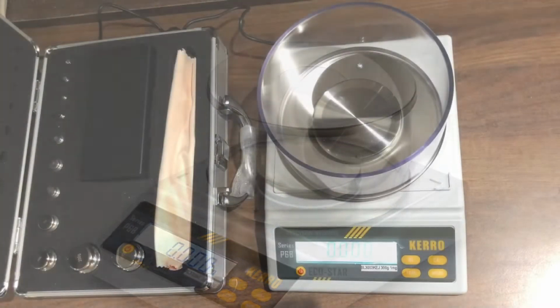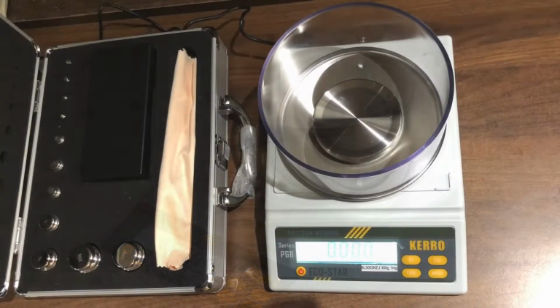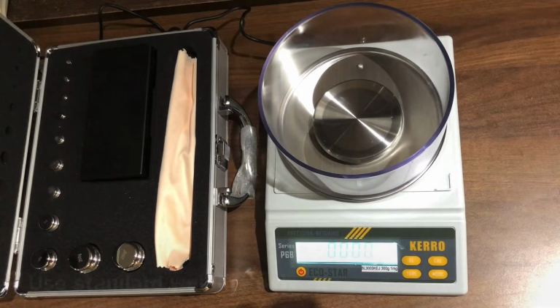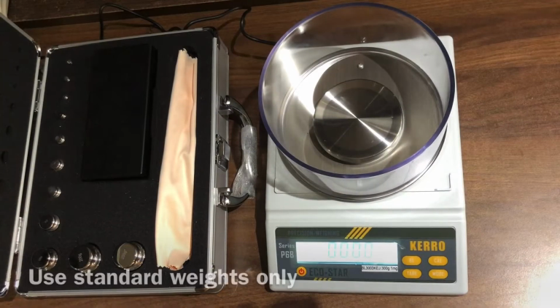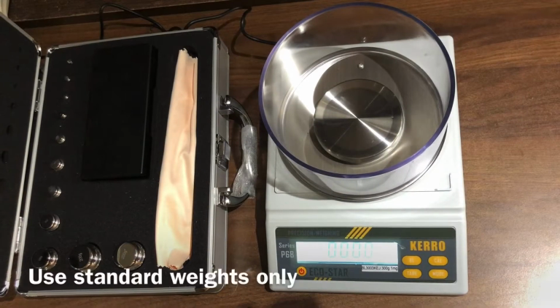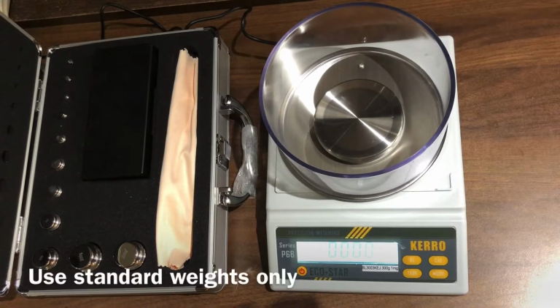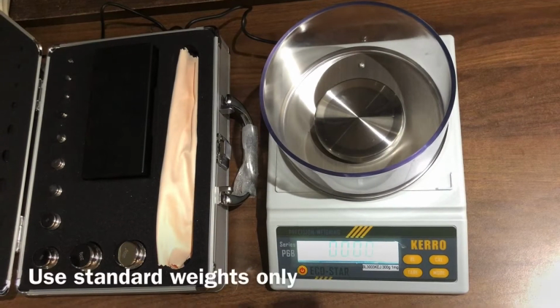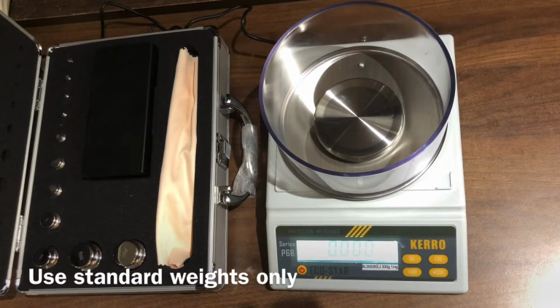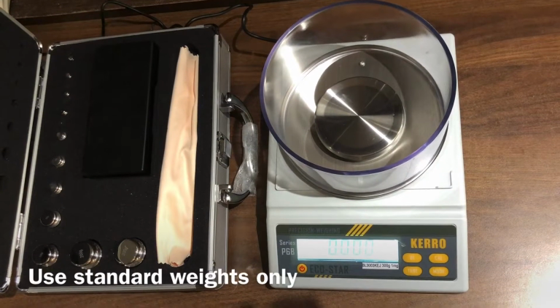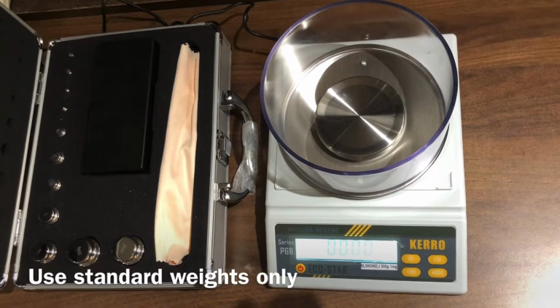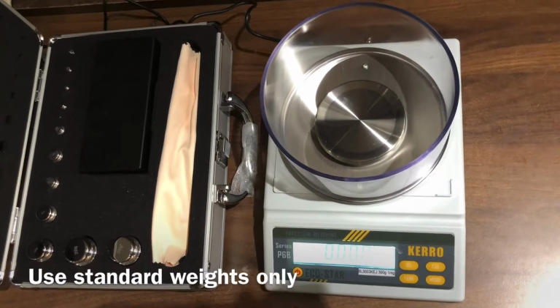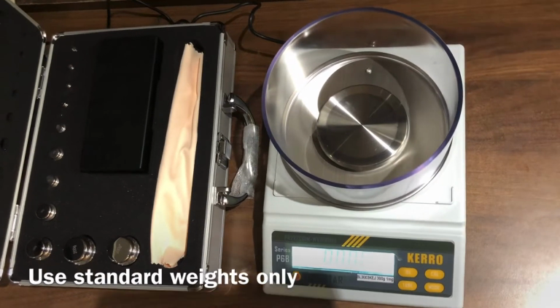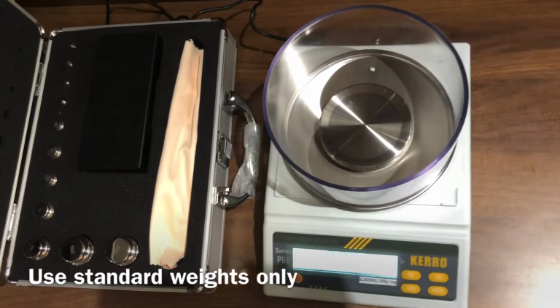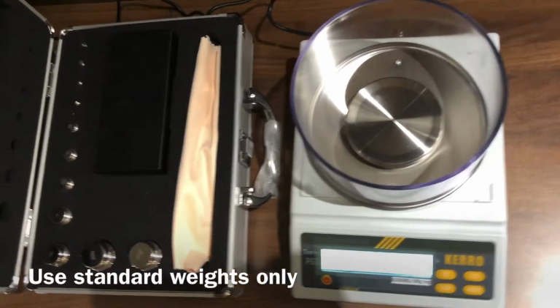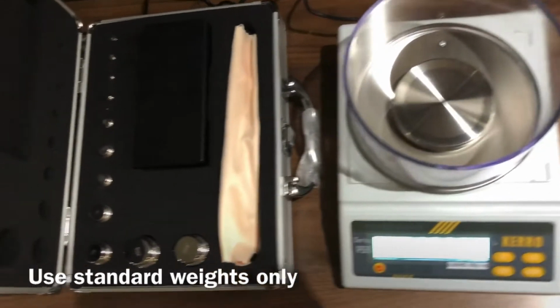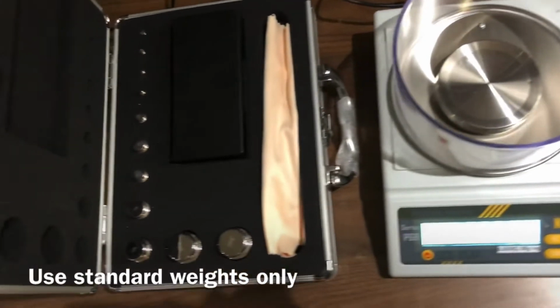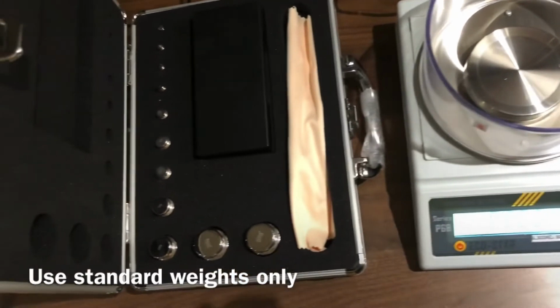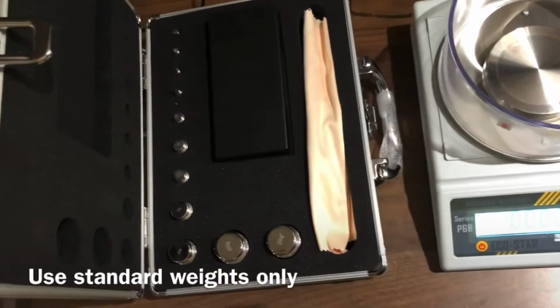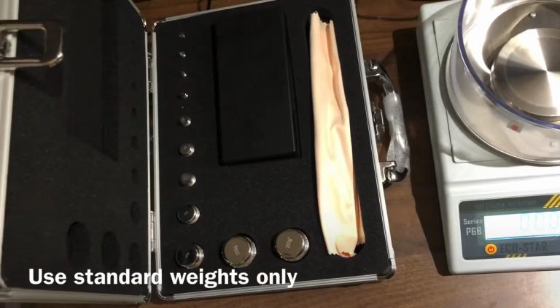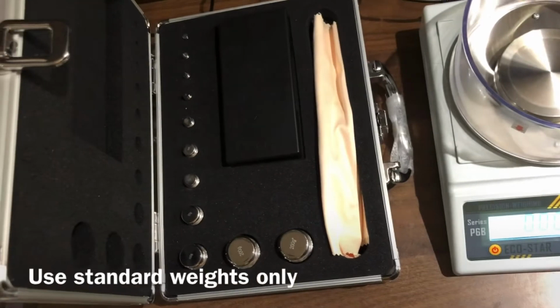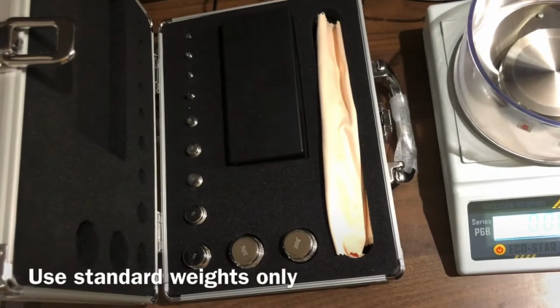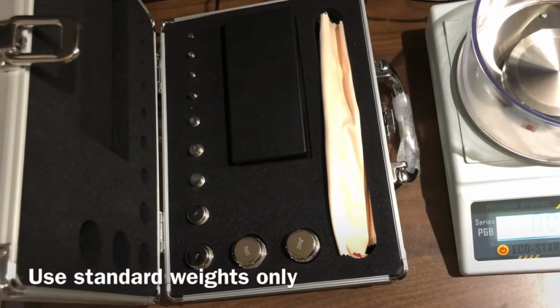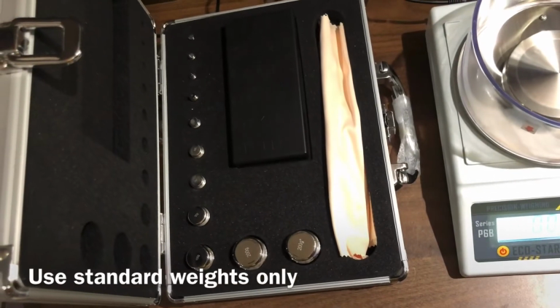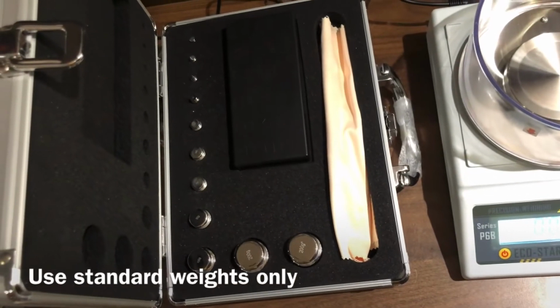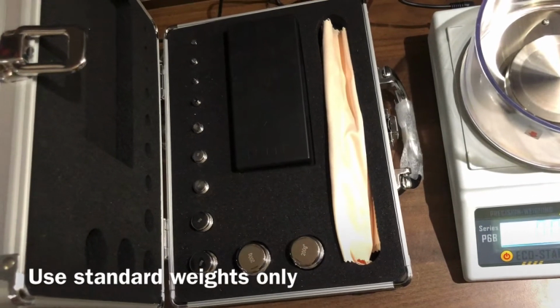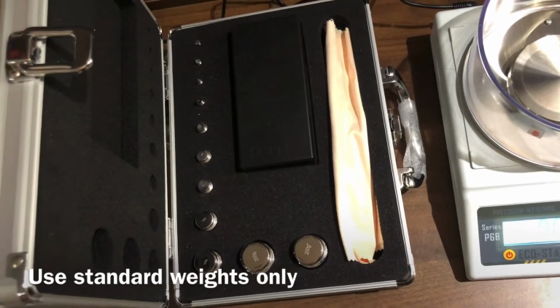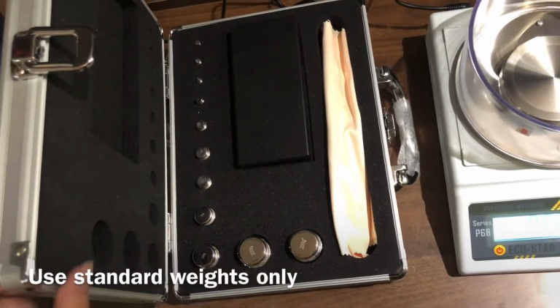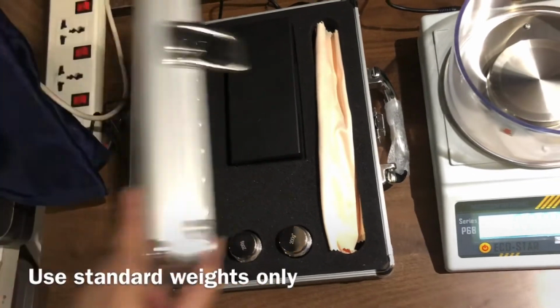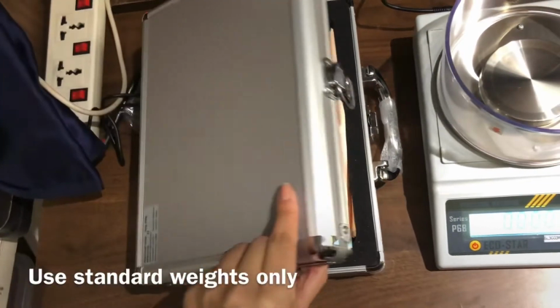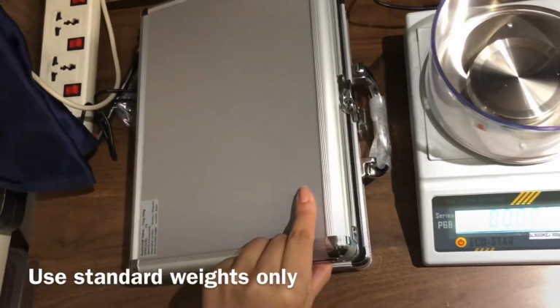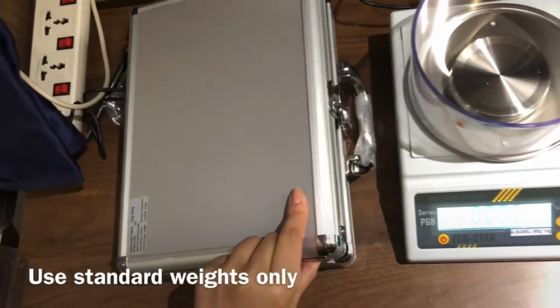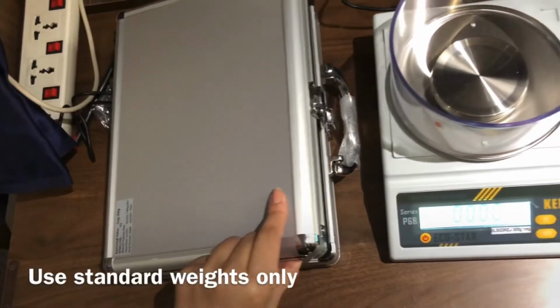This is a calibration video of Kero BLP6B series. We are using a standard SS weight box to perform the calibration.